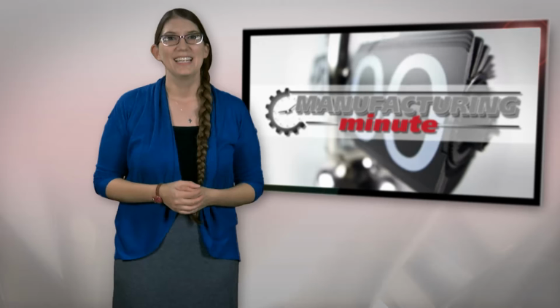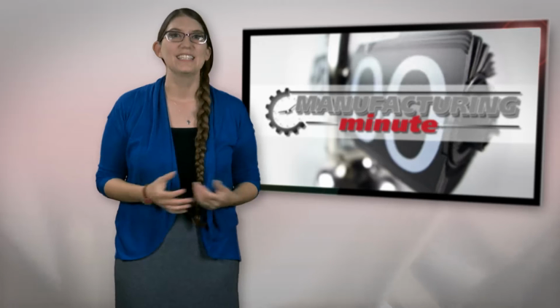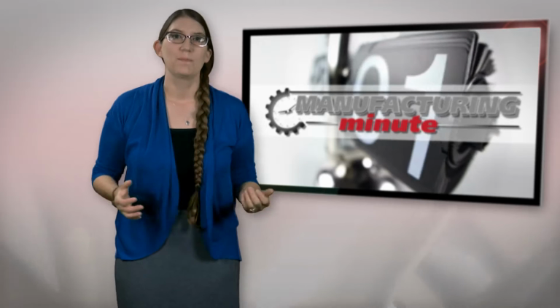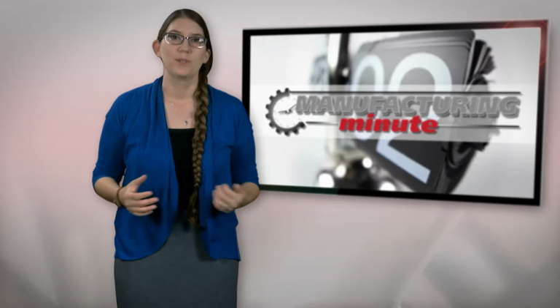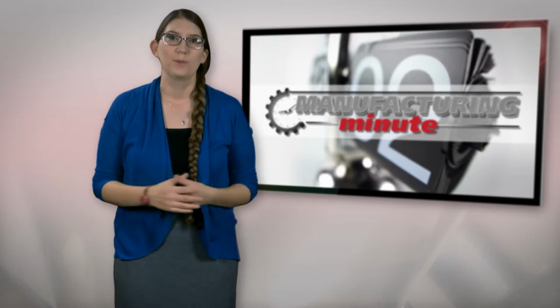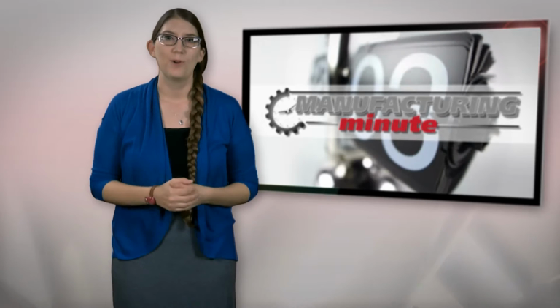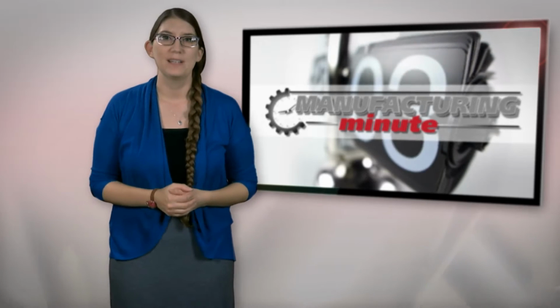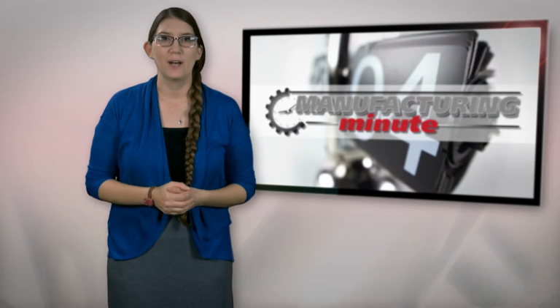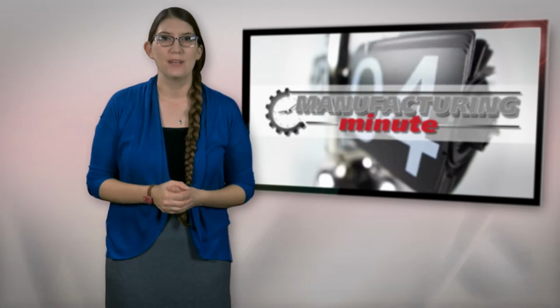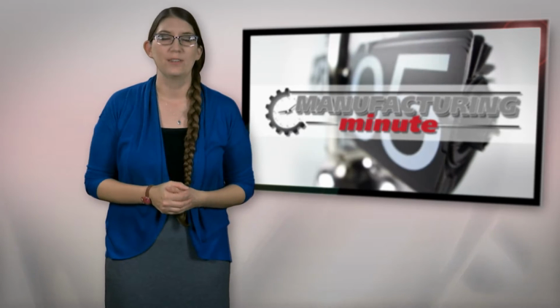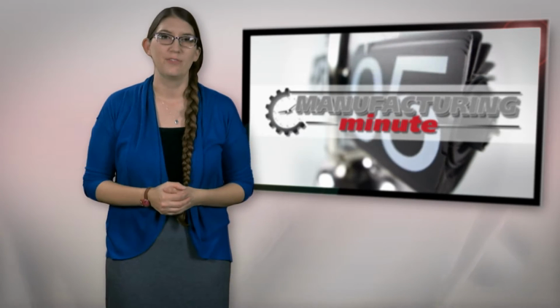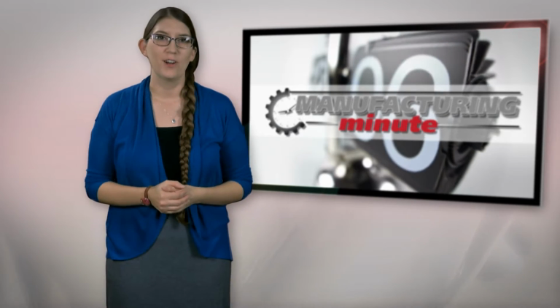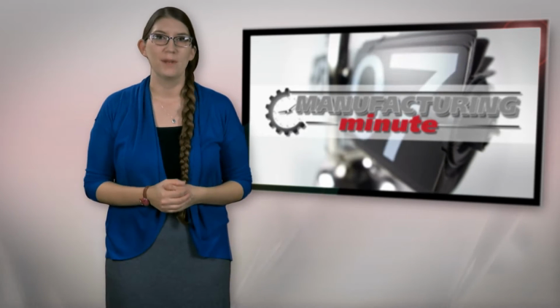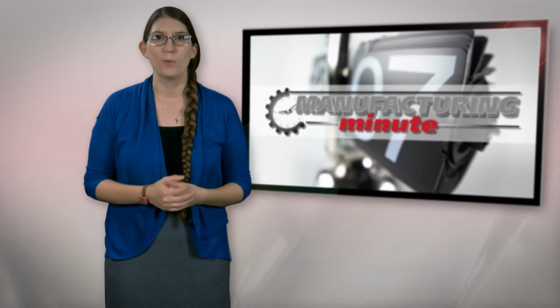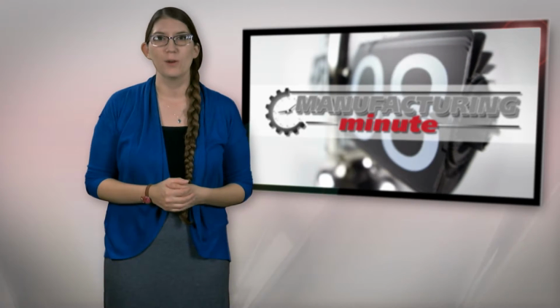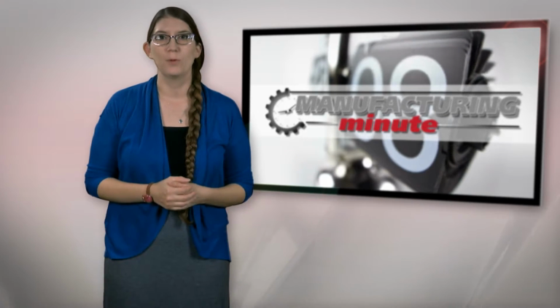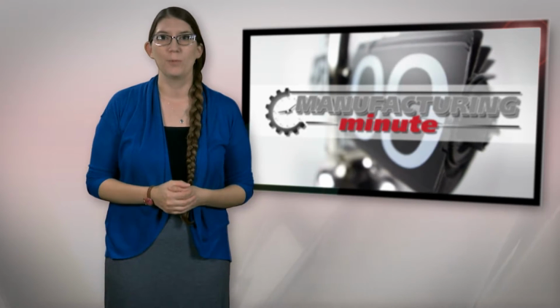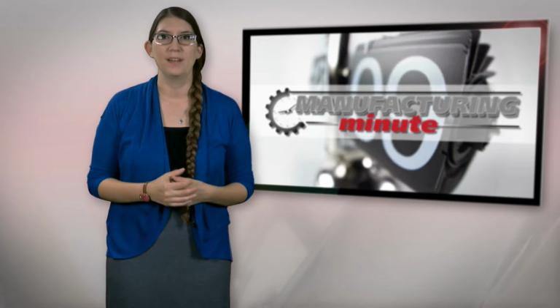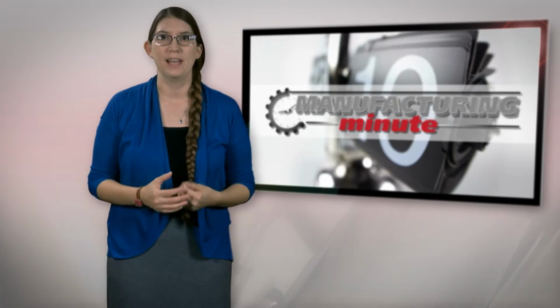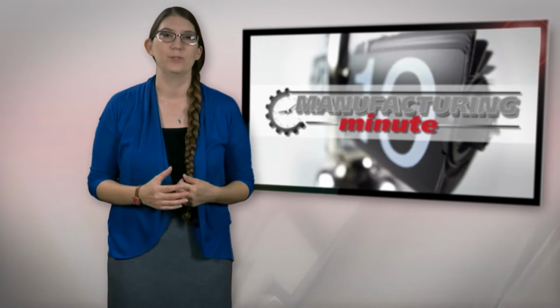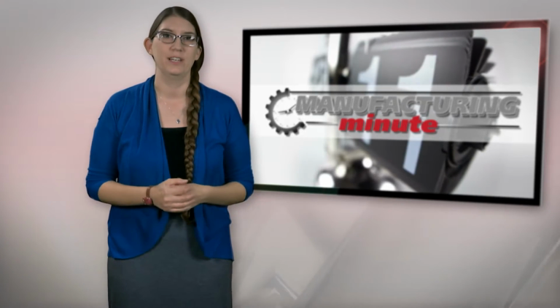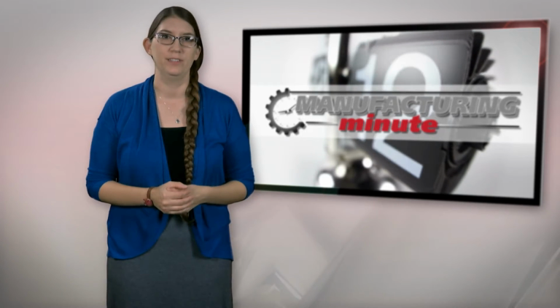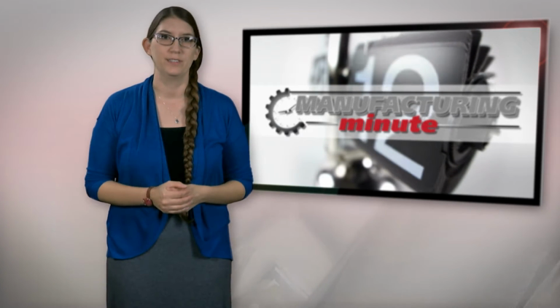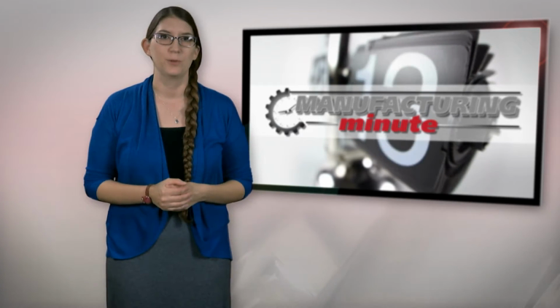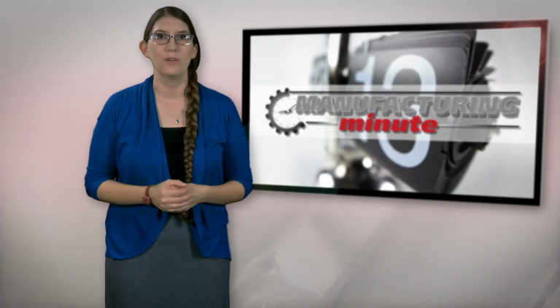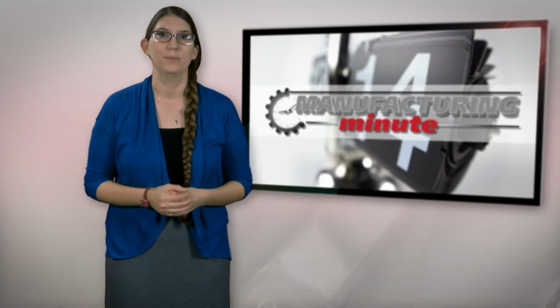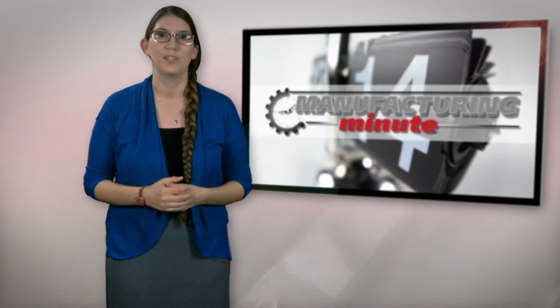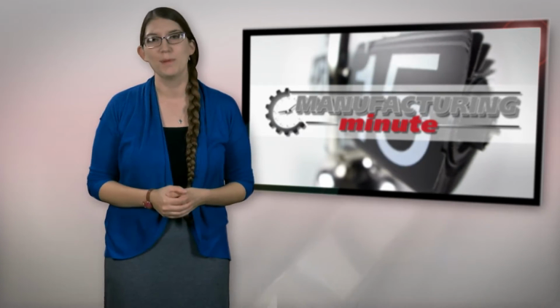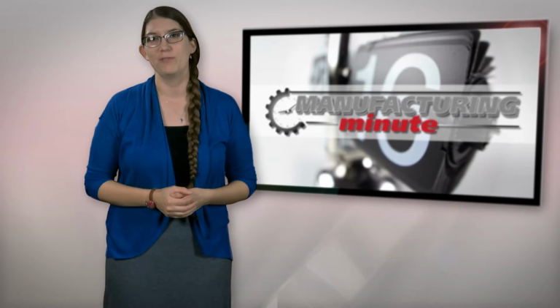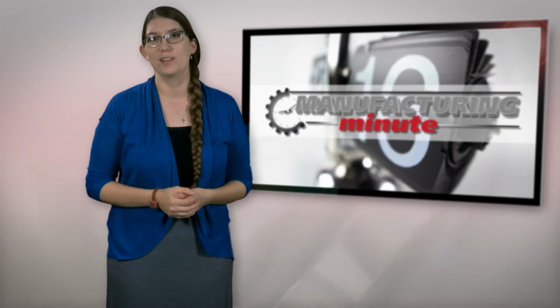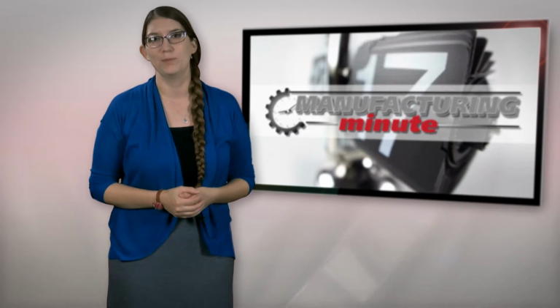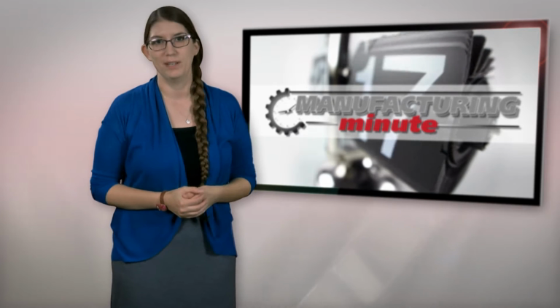In this episode: robots helping out on the farm and wearable robotic exoskeletons. Welcome to your Manufacturing Minute.